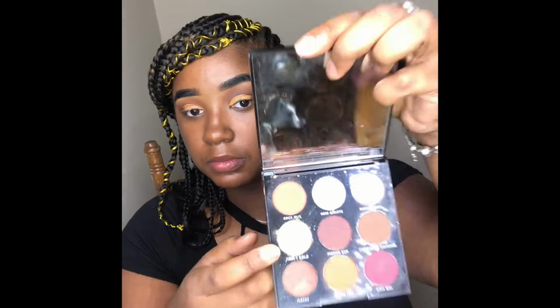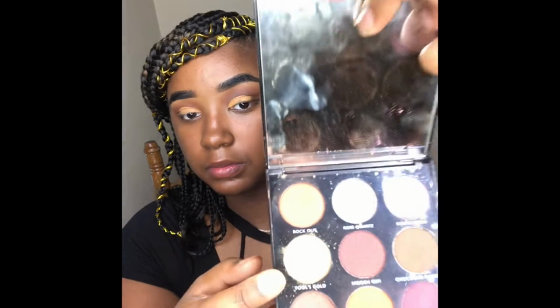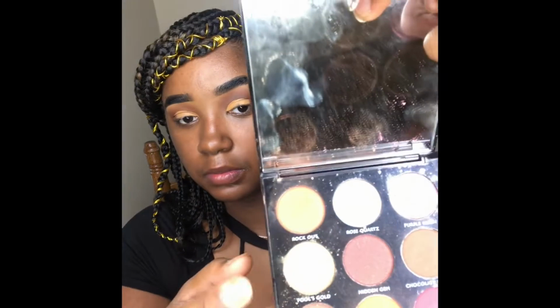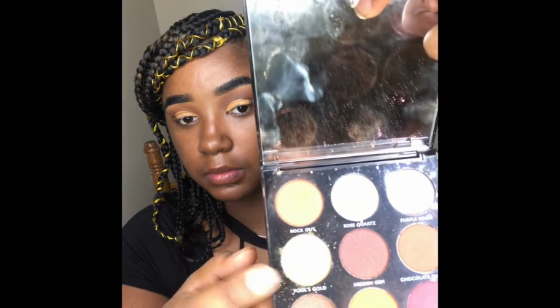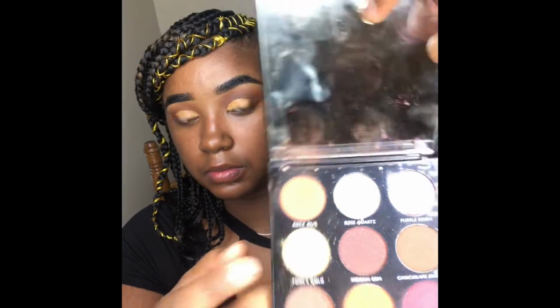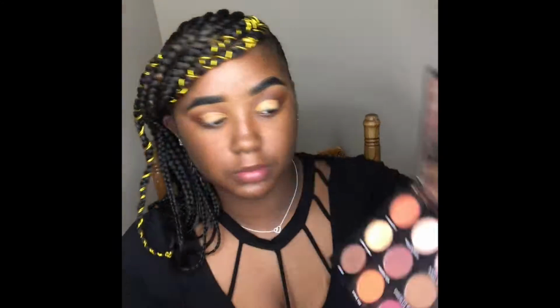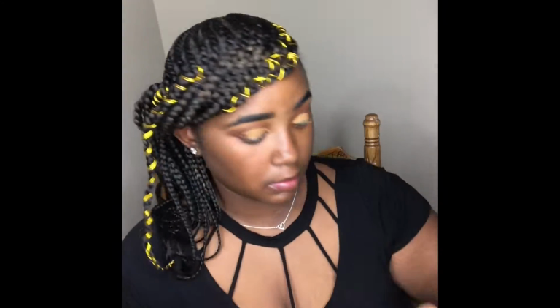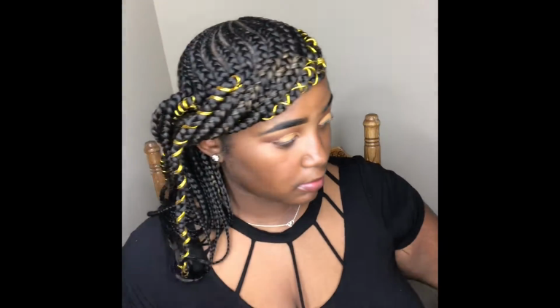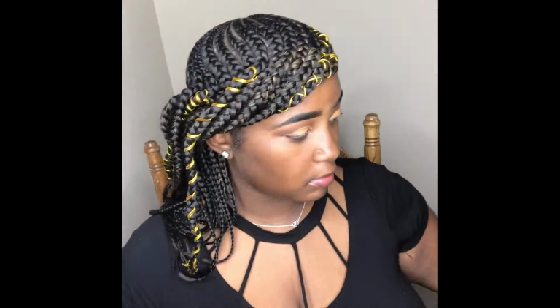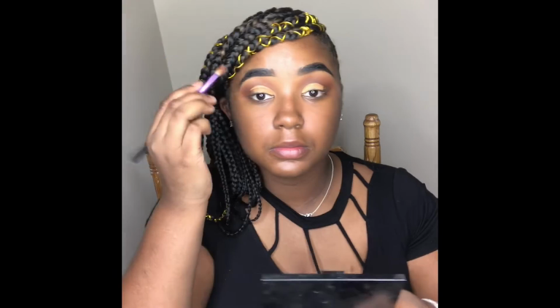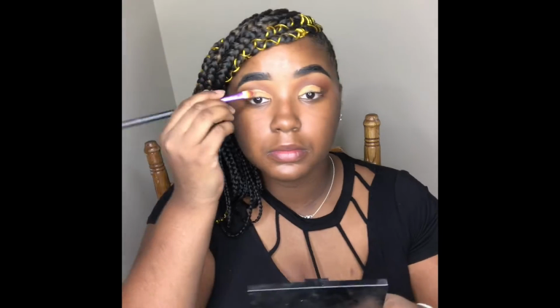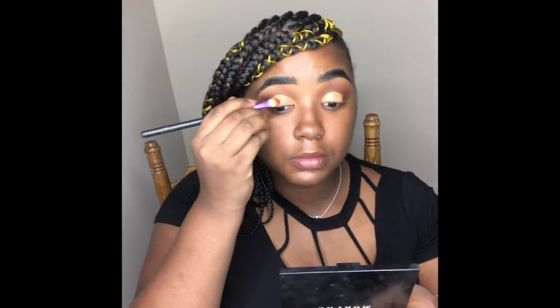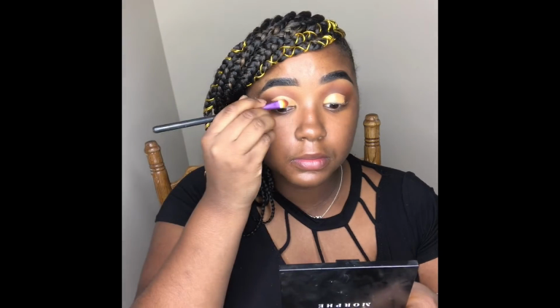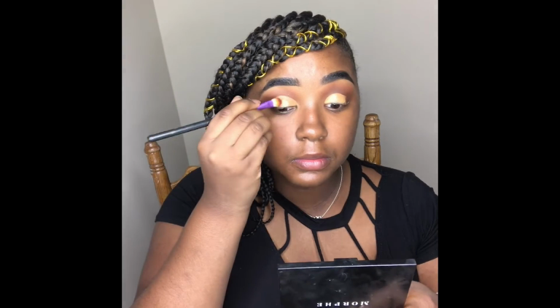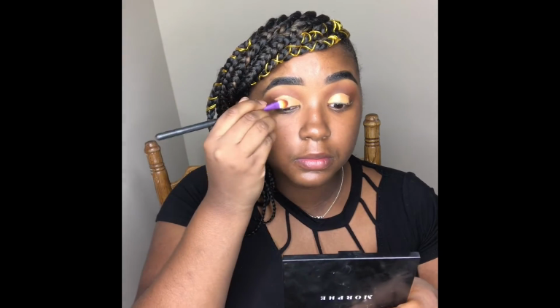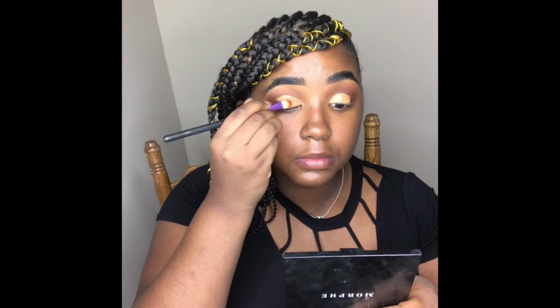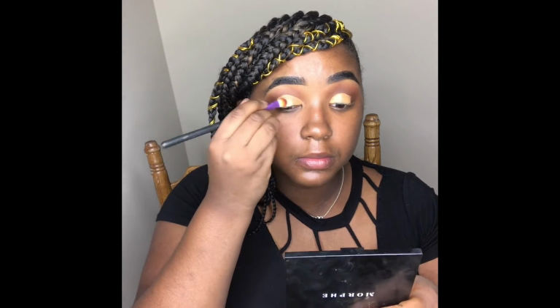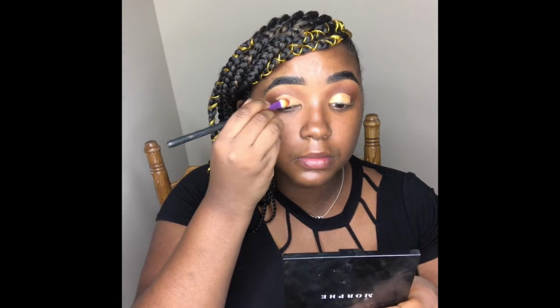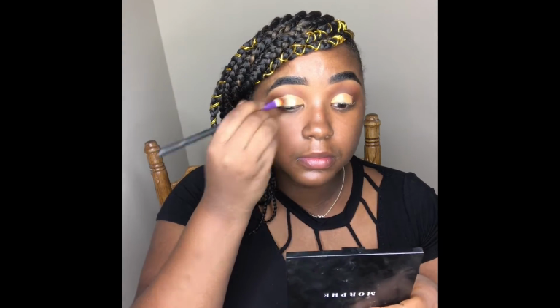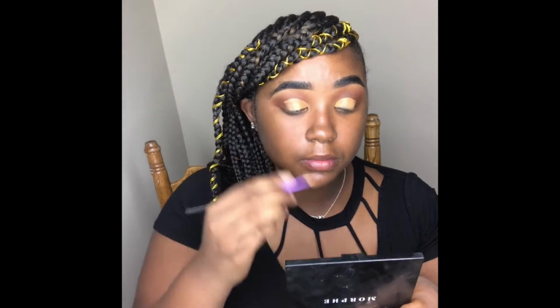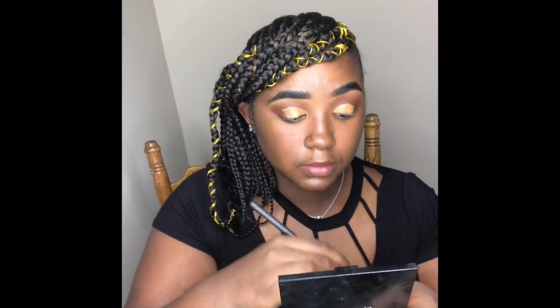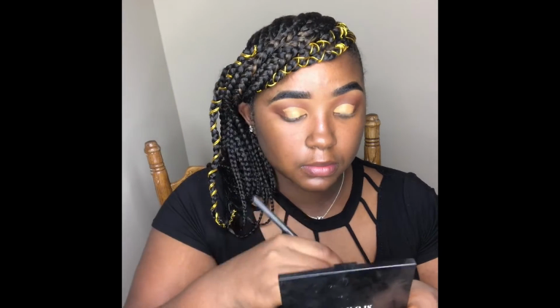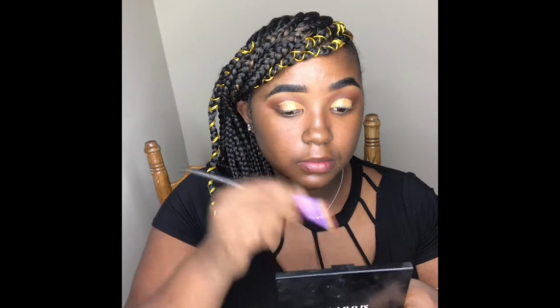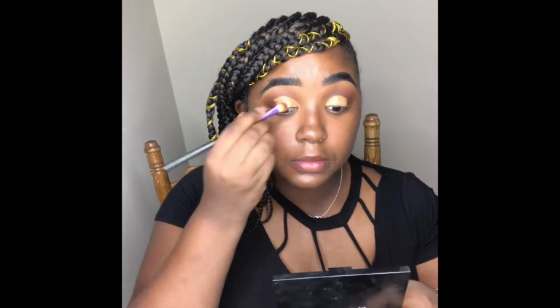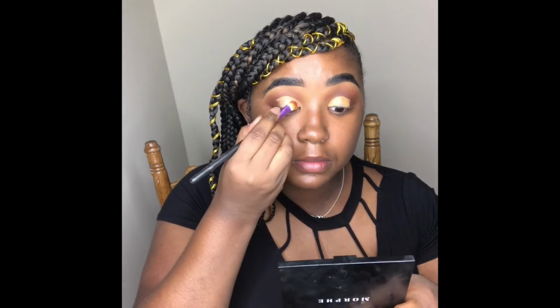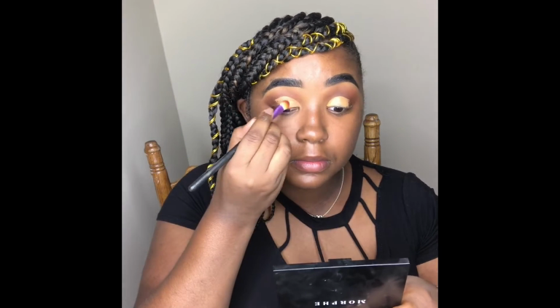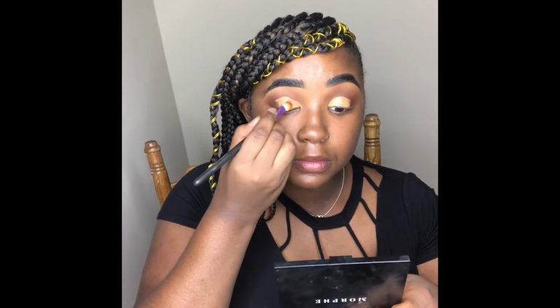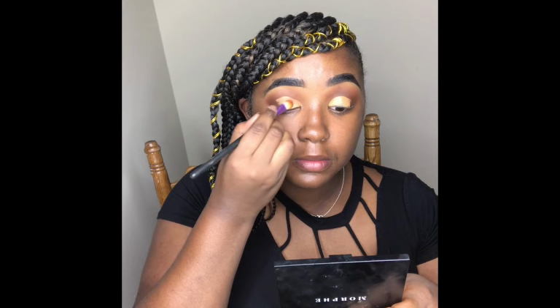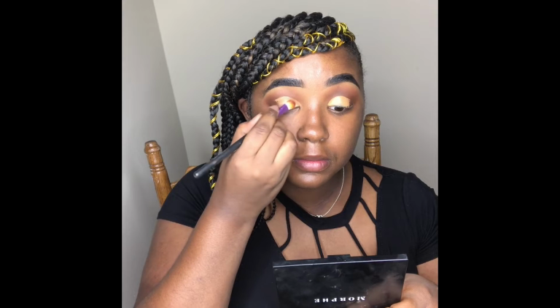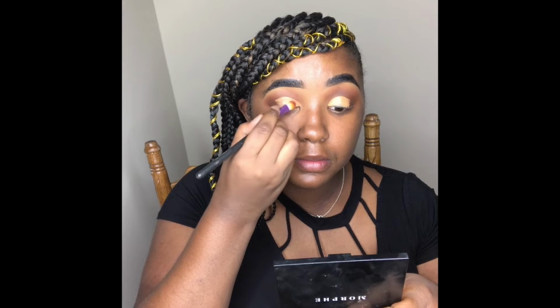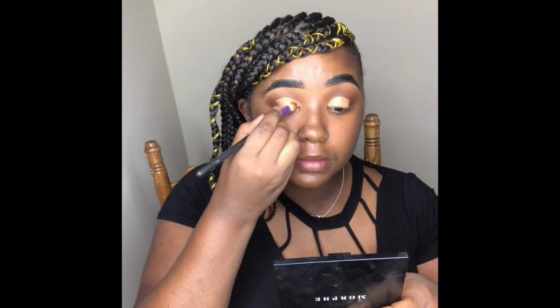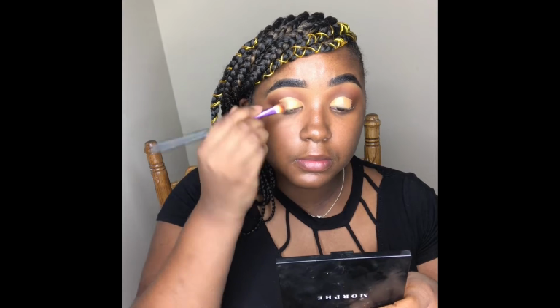Now I'm going back into that Morphe Jewel Crew Palette and I'm taking that gold shade and putting it right on my lid.